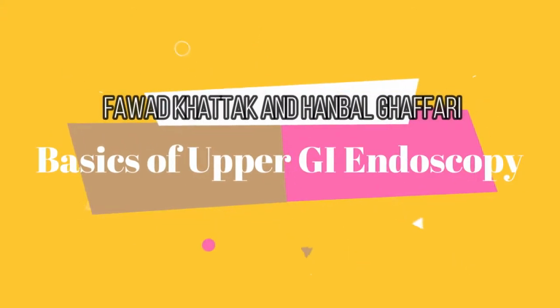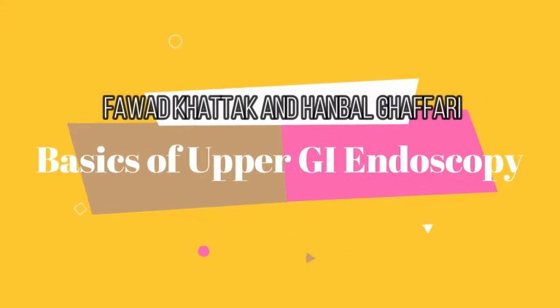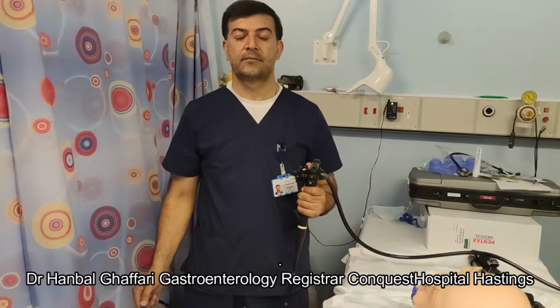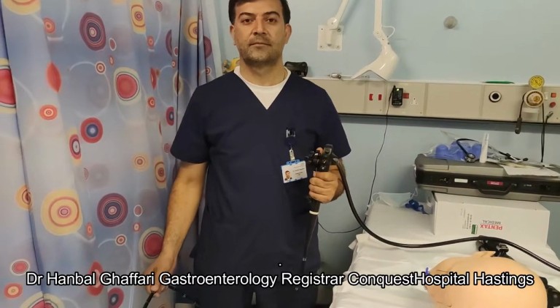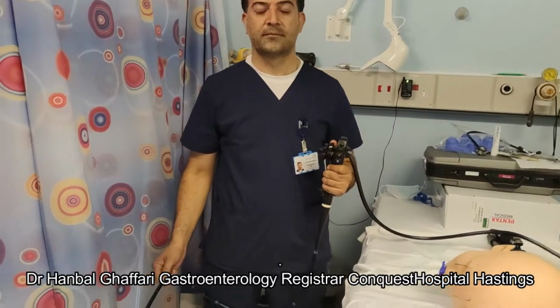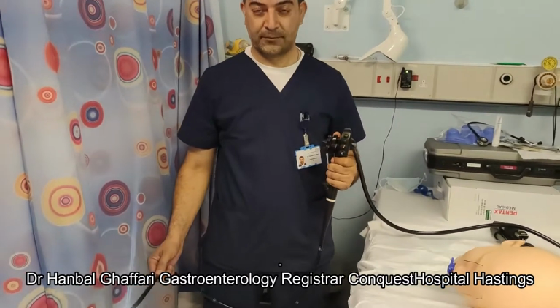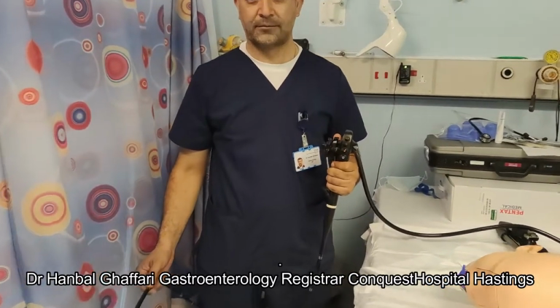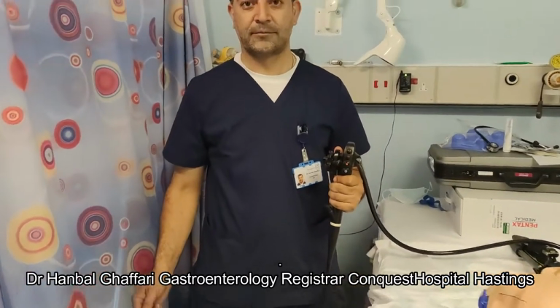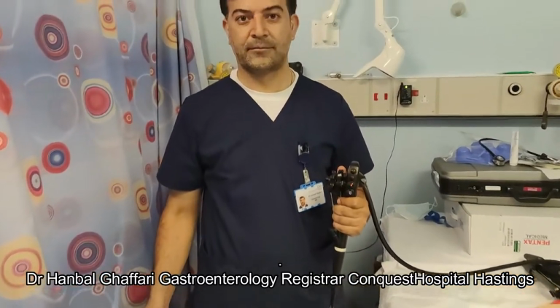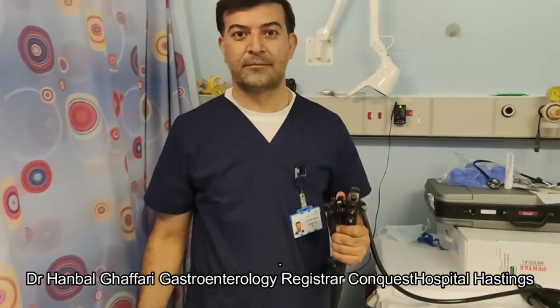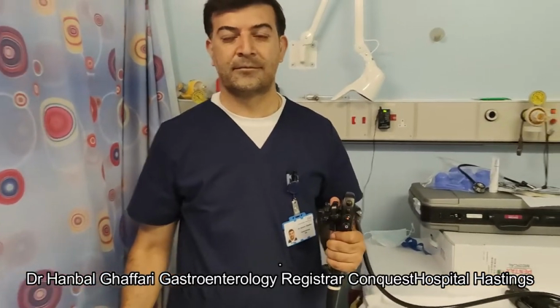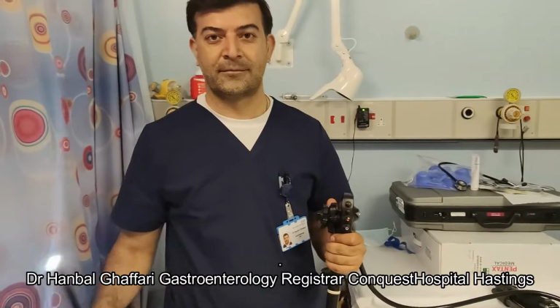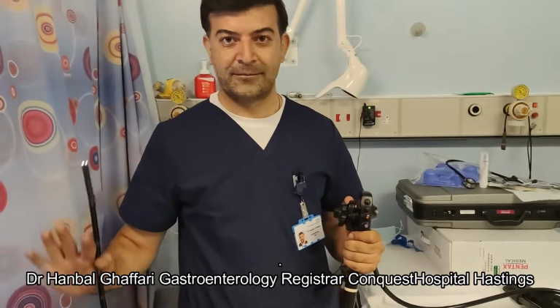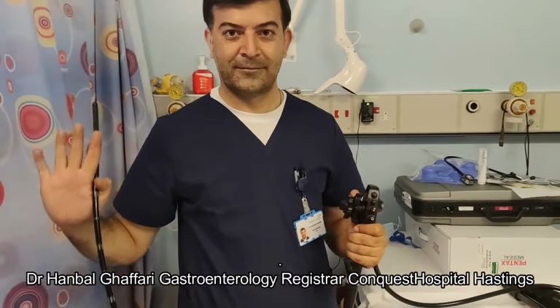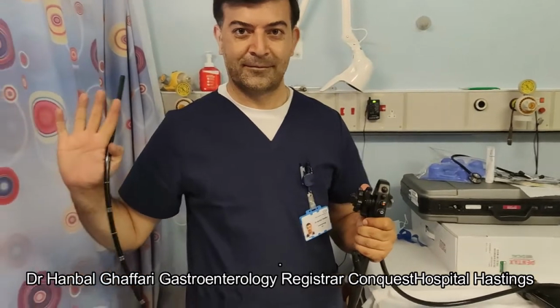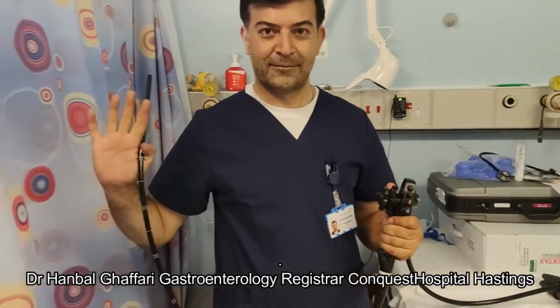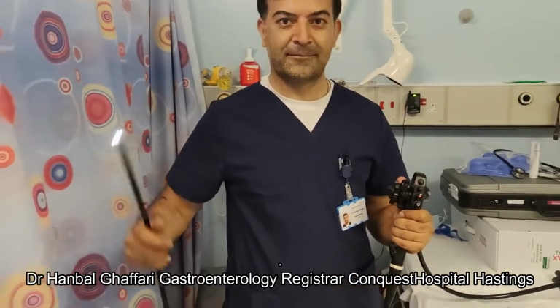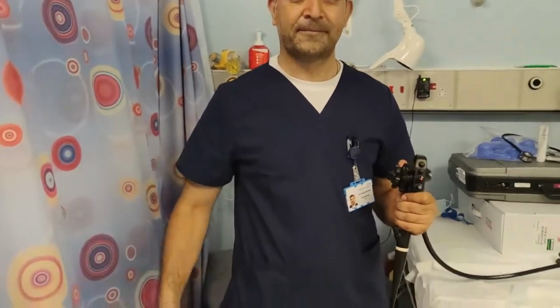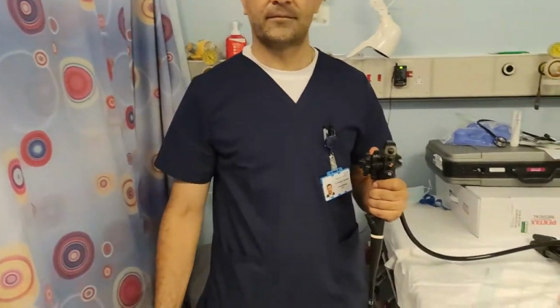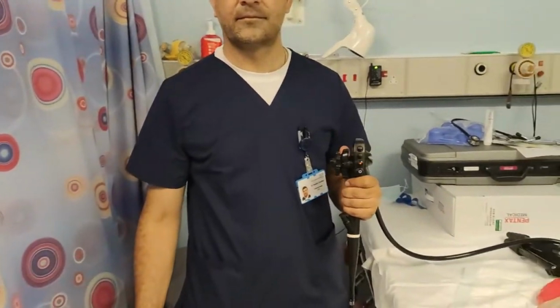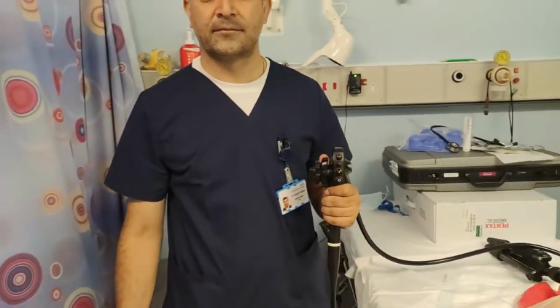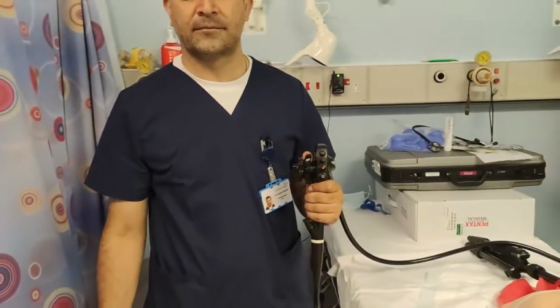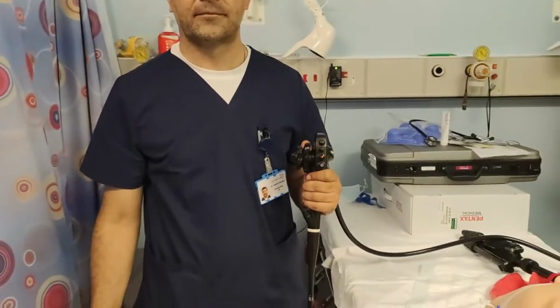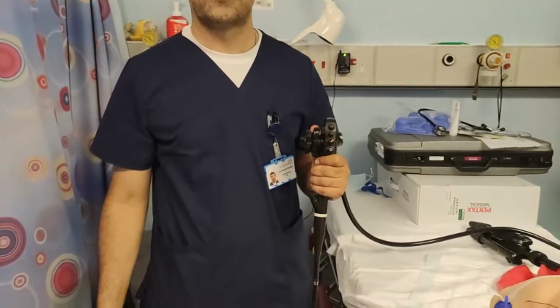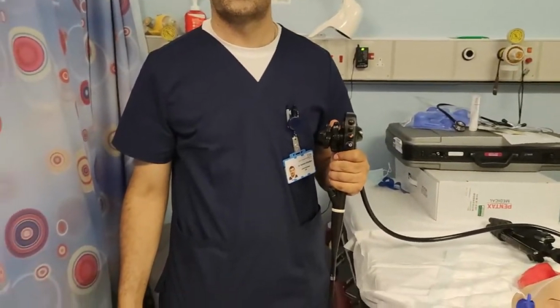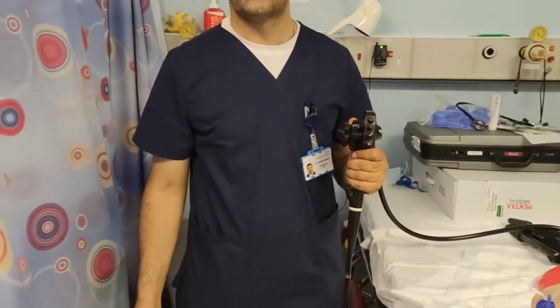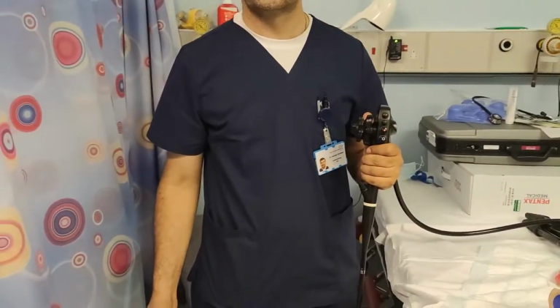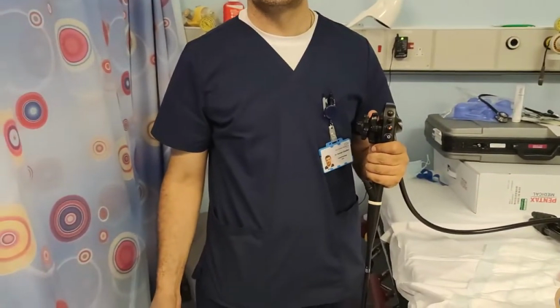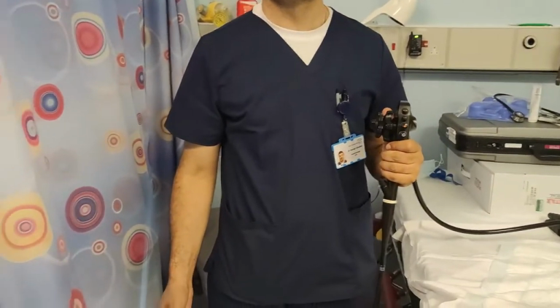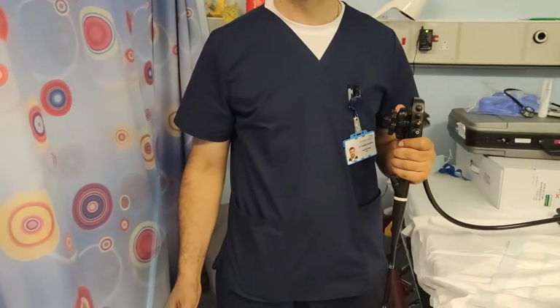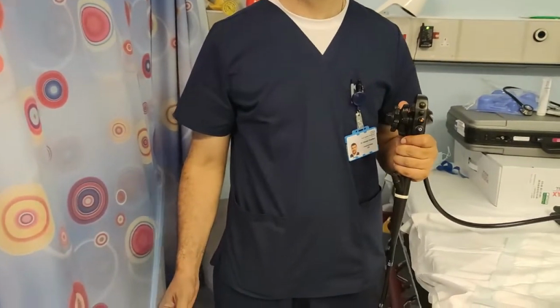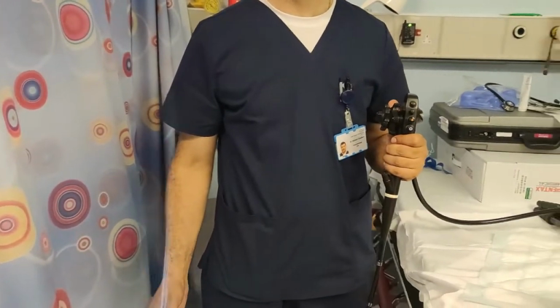Hello everyone. This is Dr. Hanbal Havari. He will be showing us how to do an upper GI endoscopy.